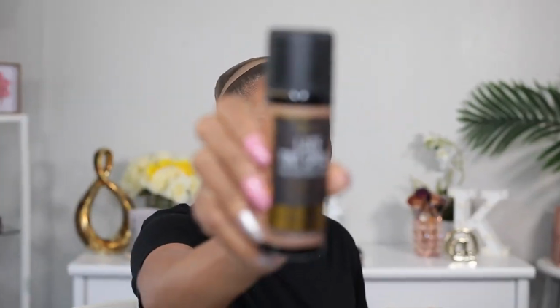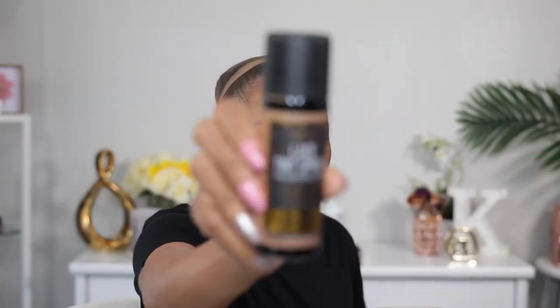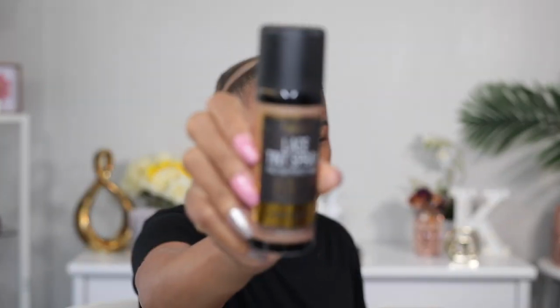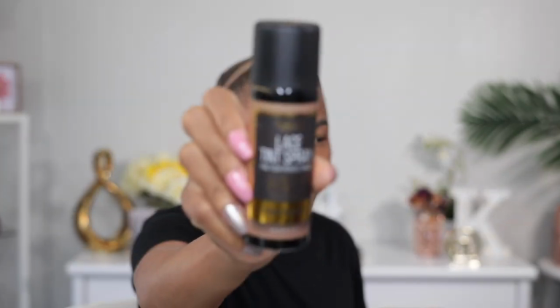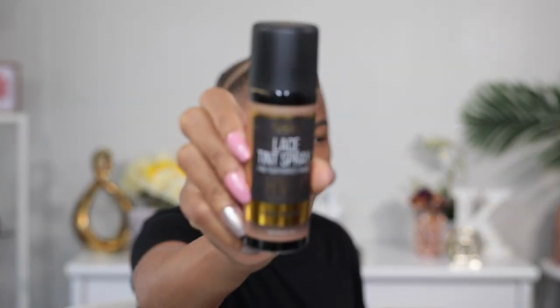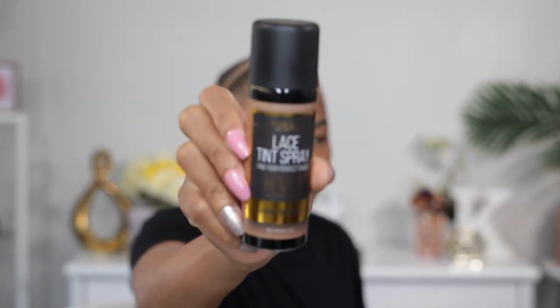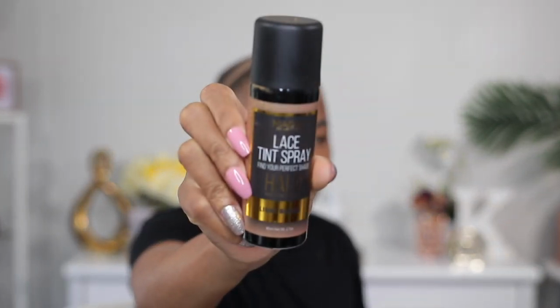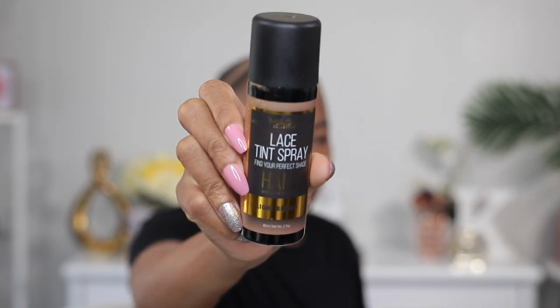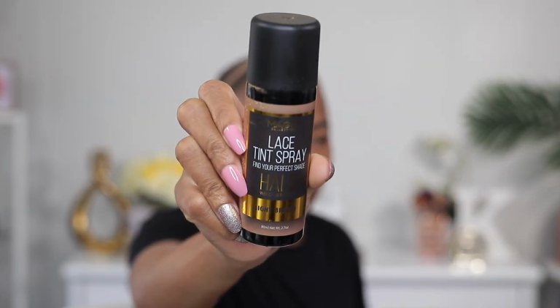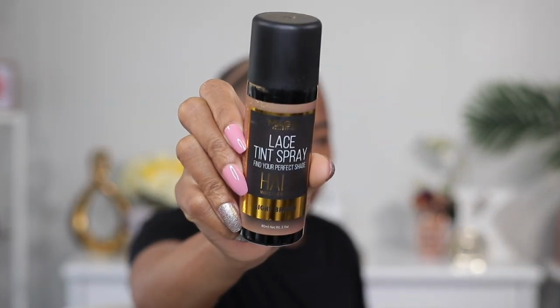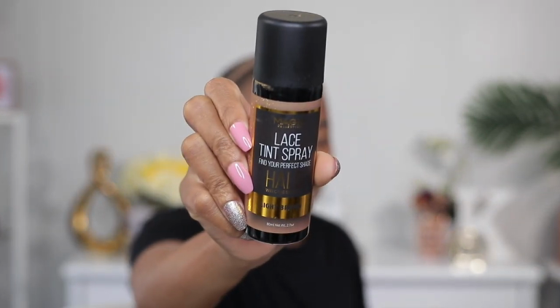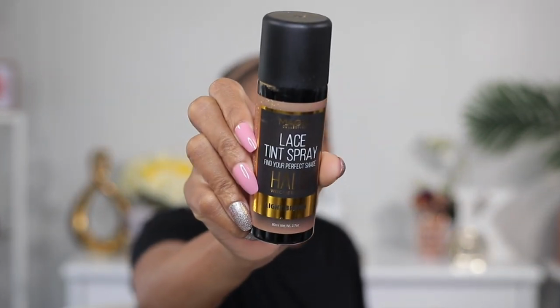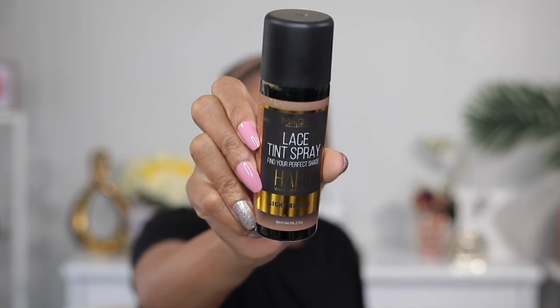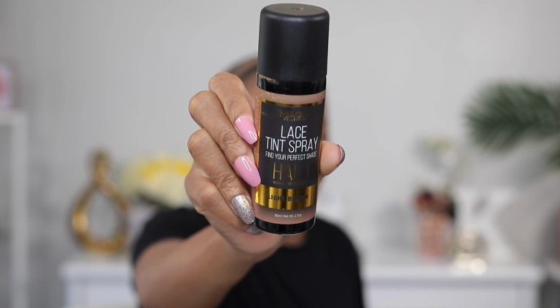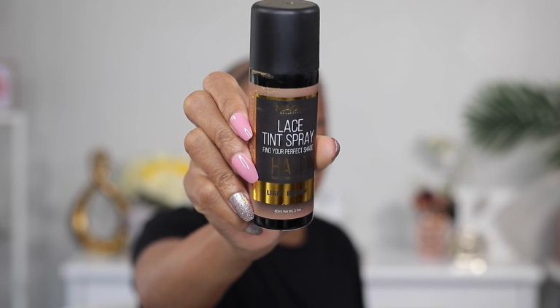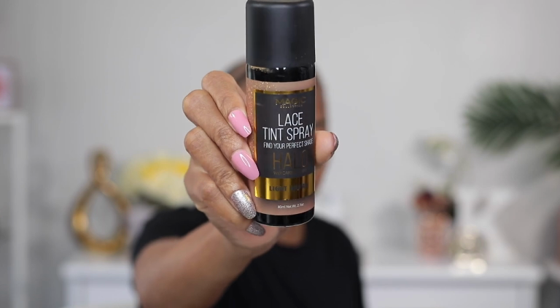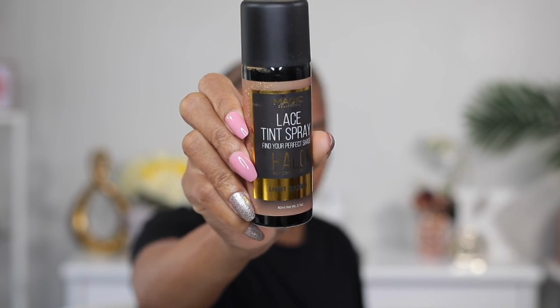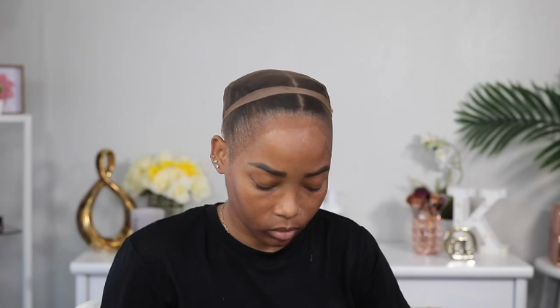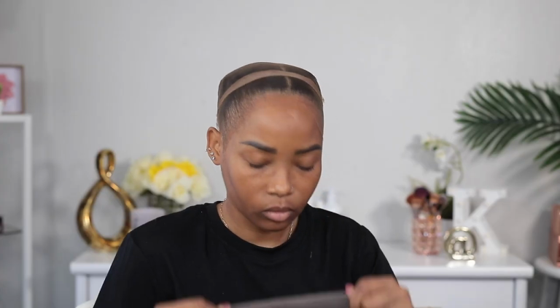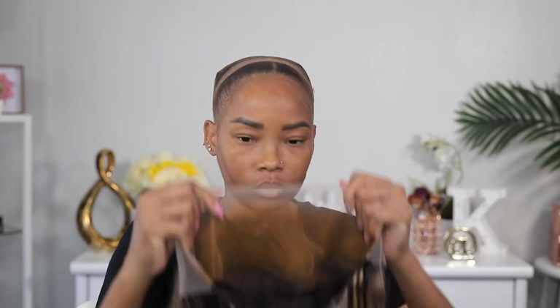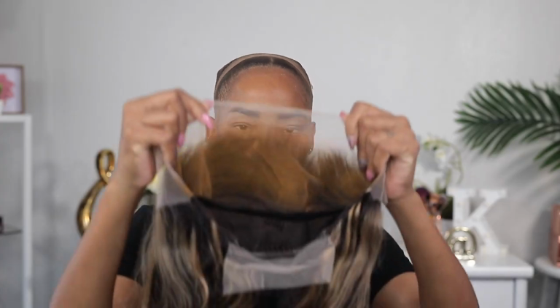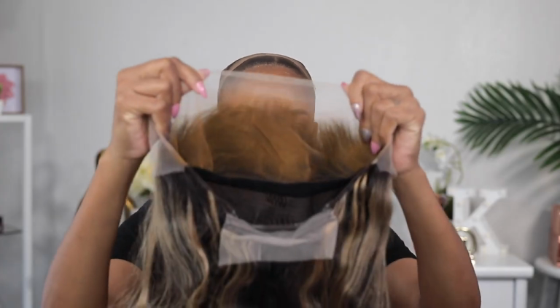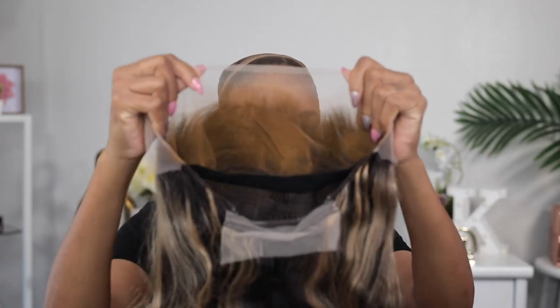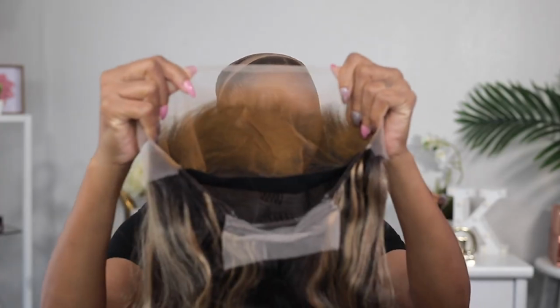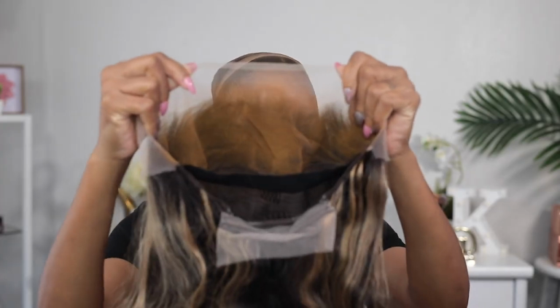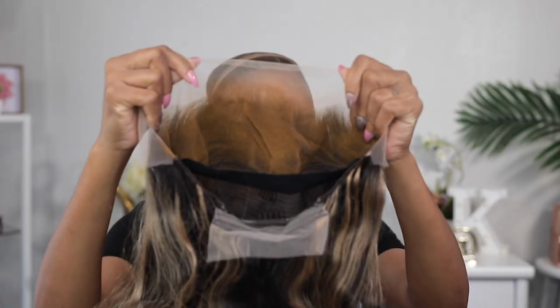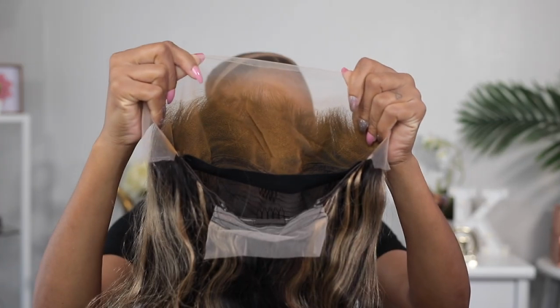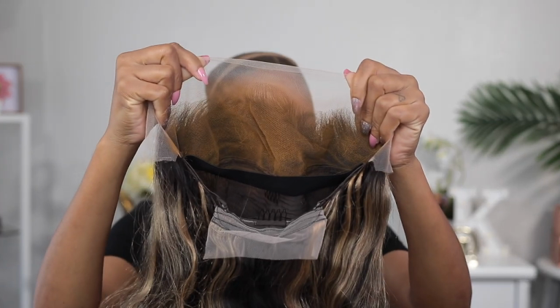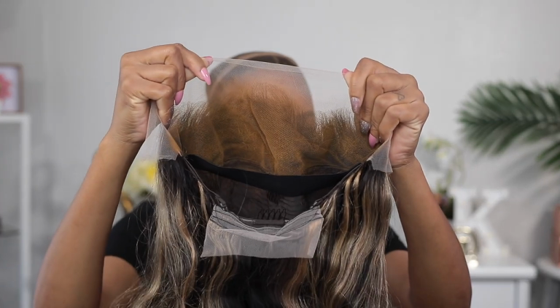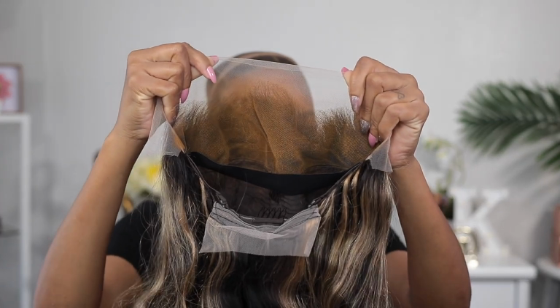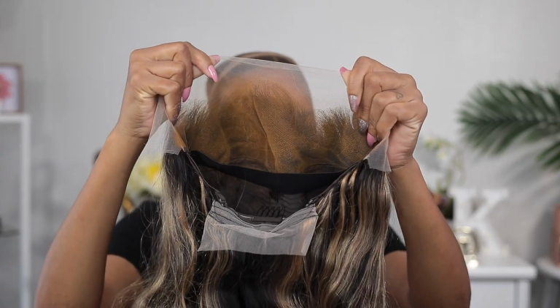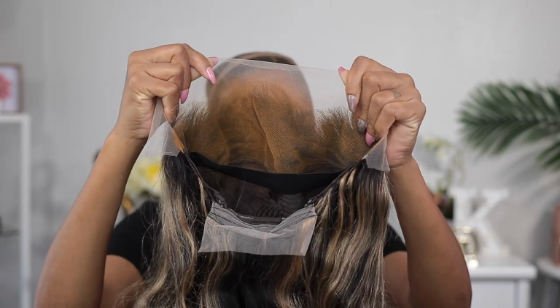Since the lace on my wig is not bleached, I'm gonna be spraying some lace tint on it before putting it on.